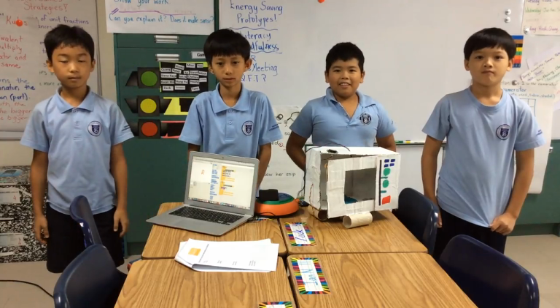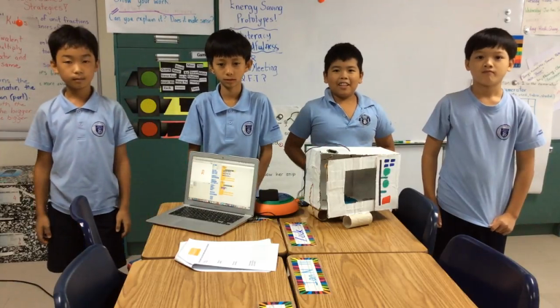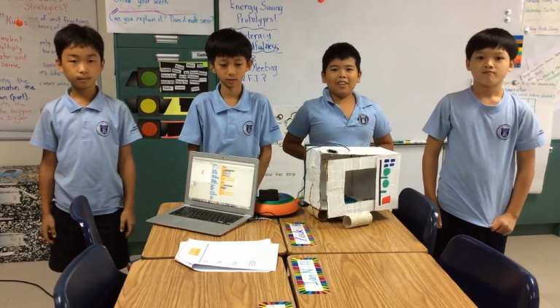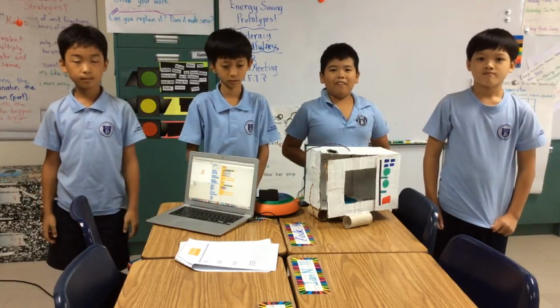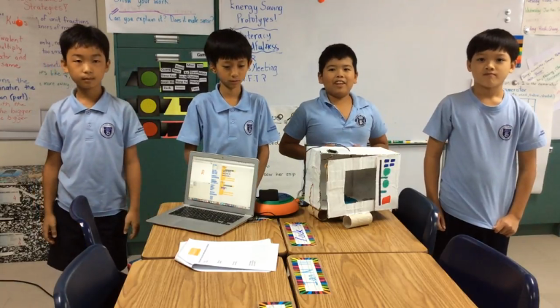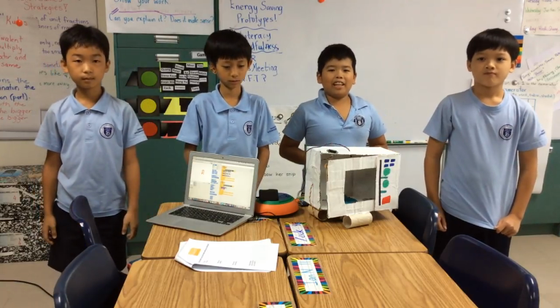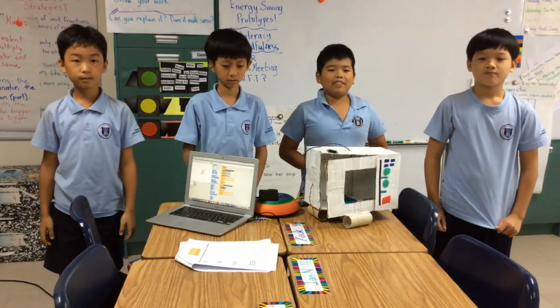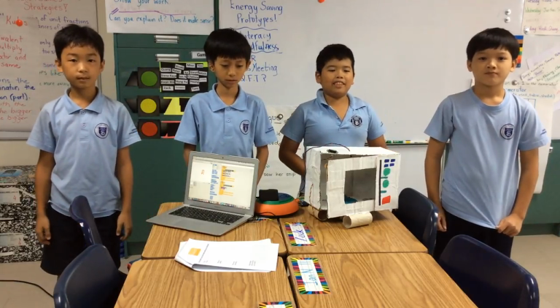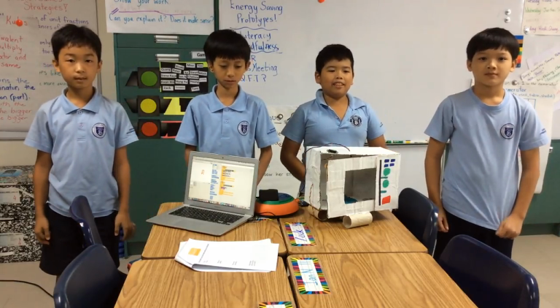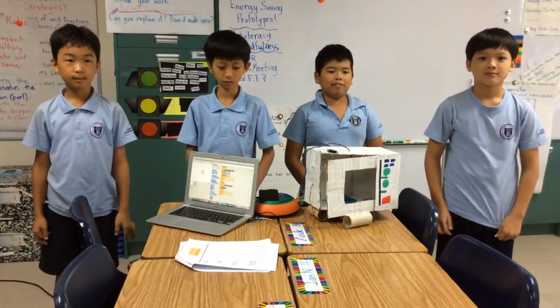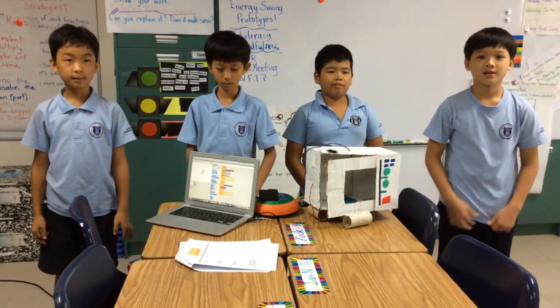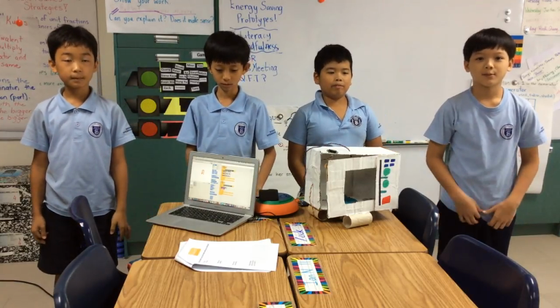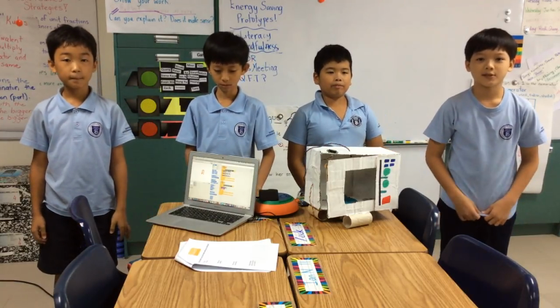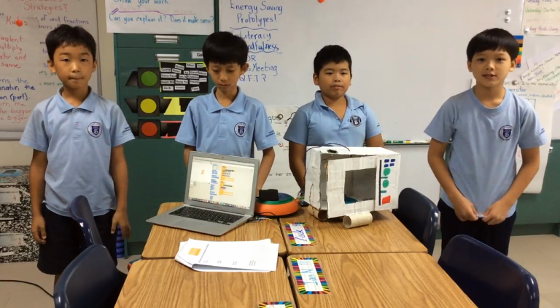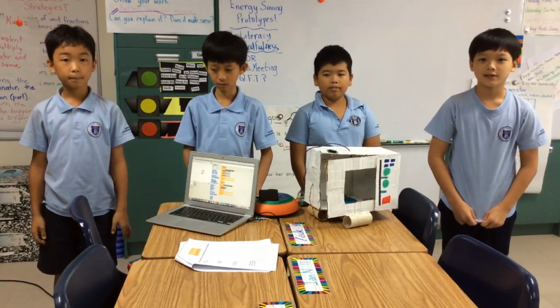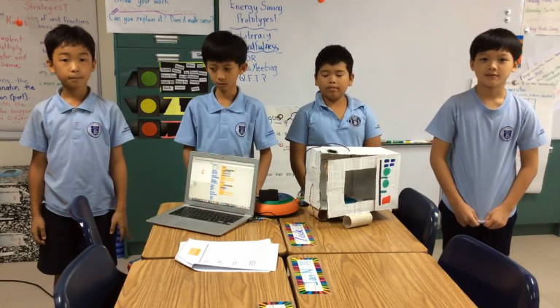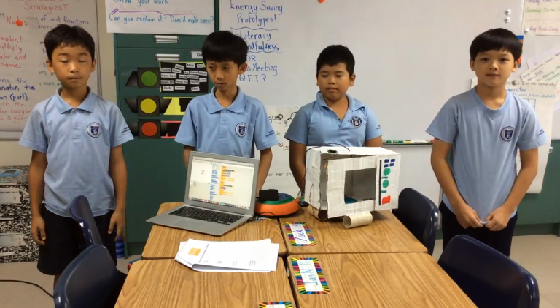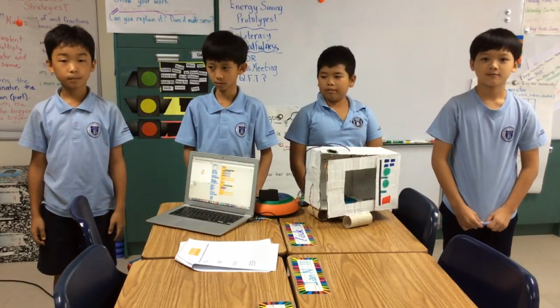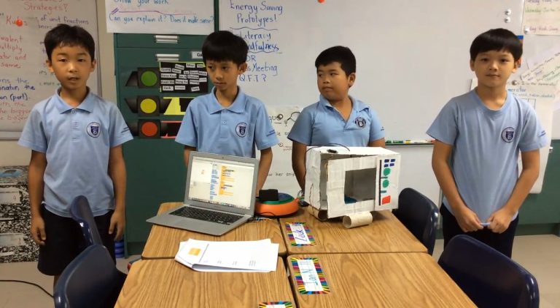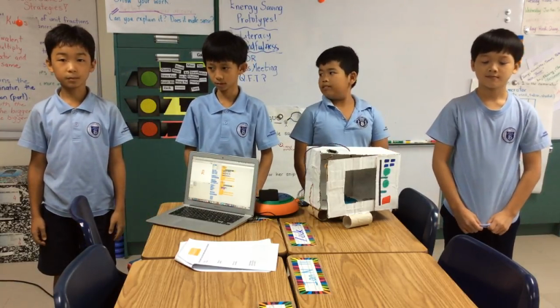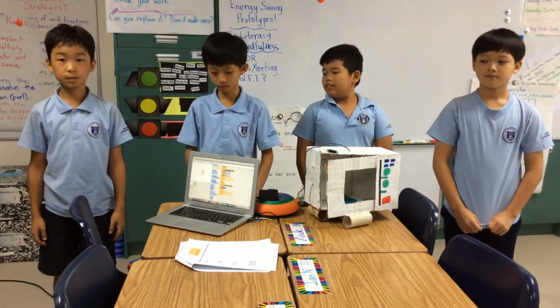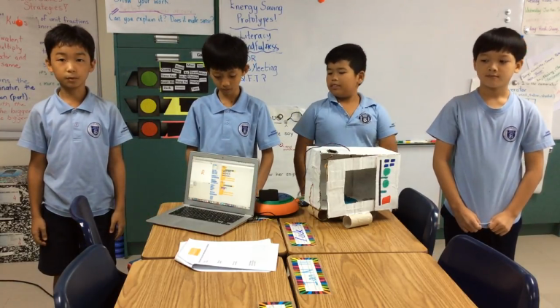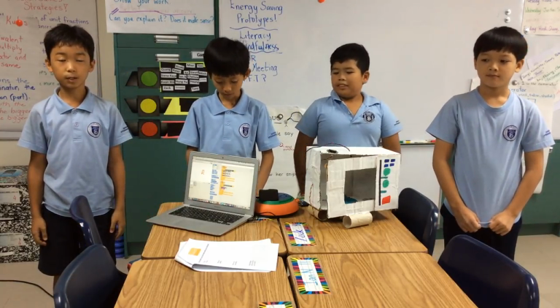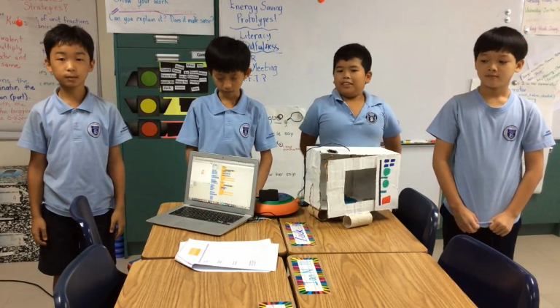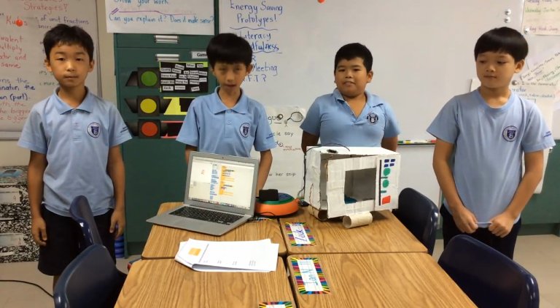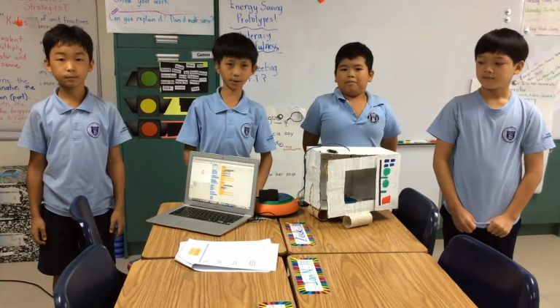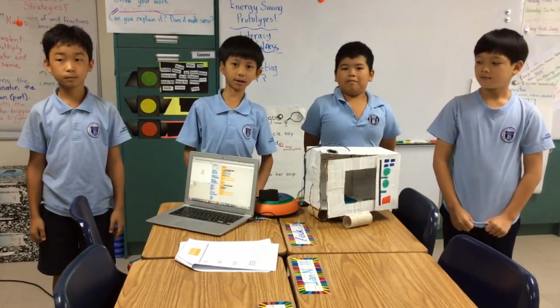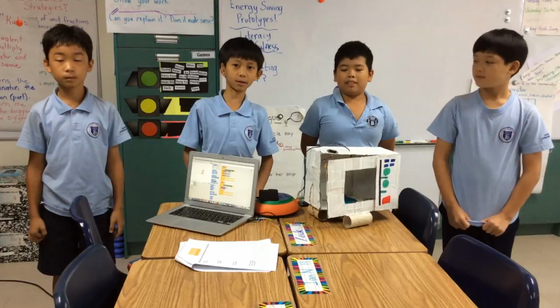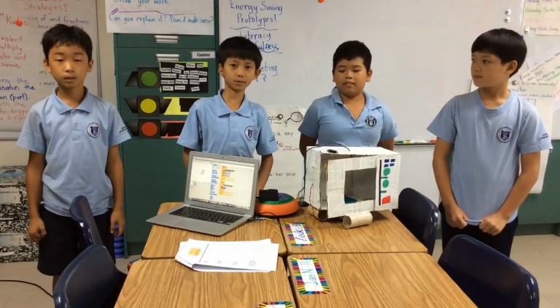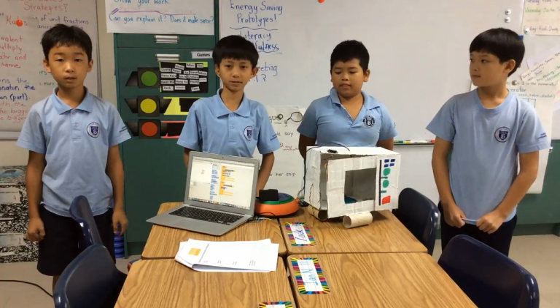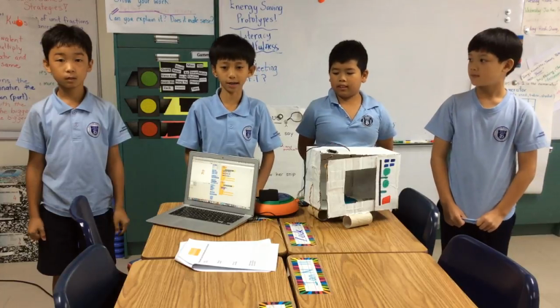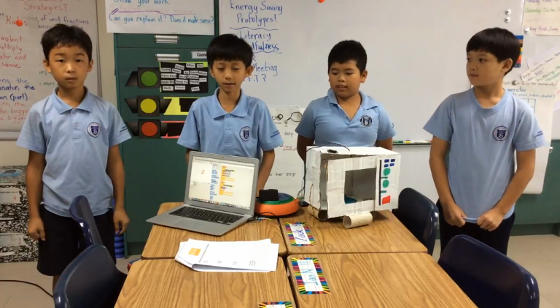Hello, my name is Tim. My name is Ian. My name is Hiroki. And my name is Zach.